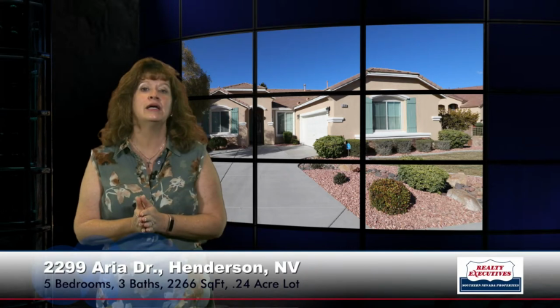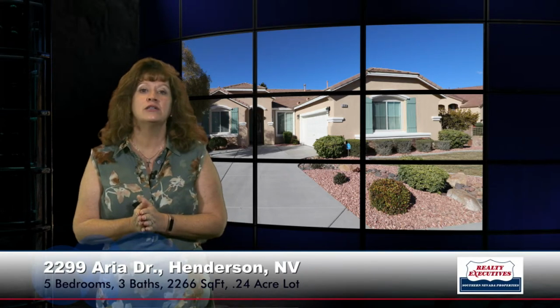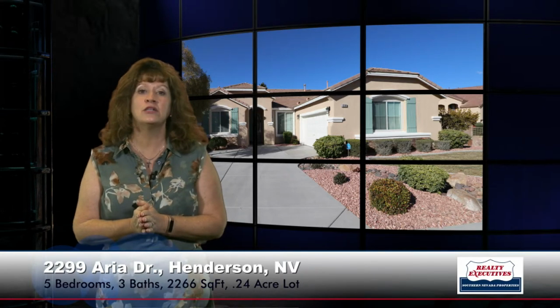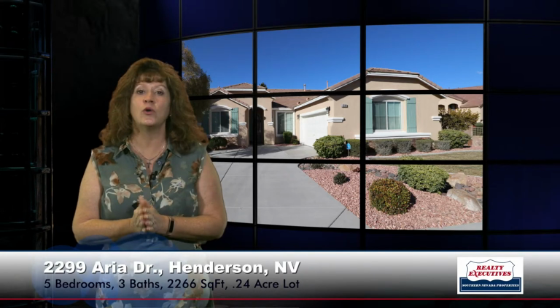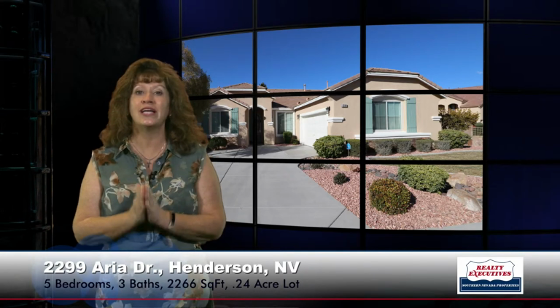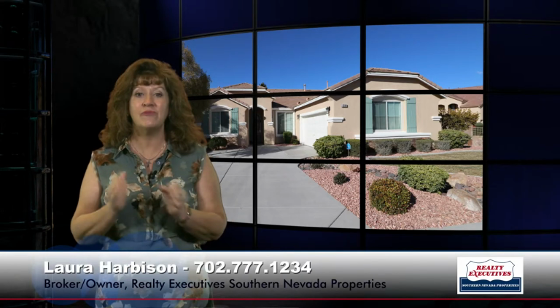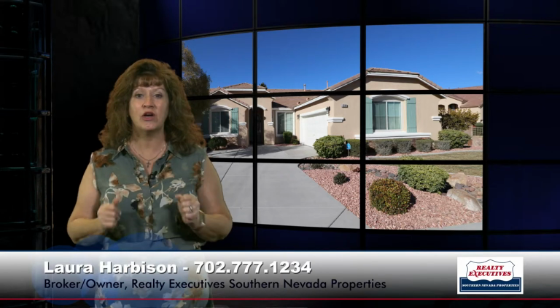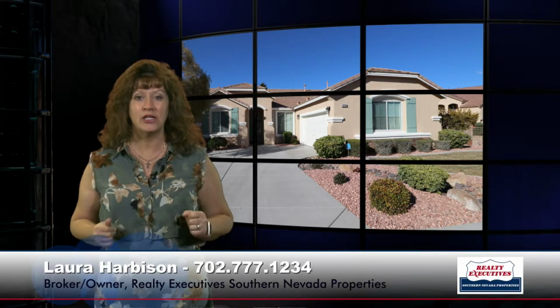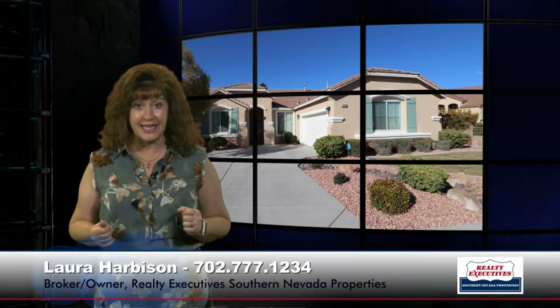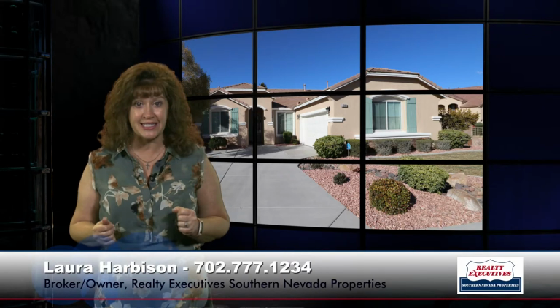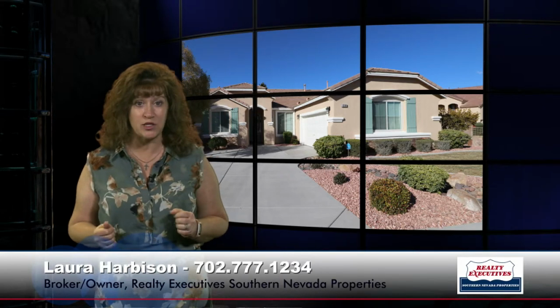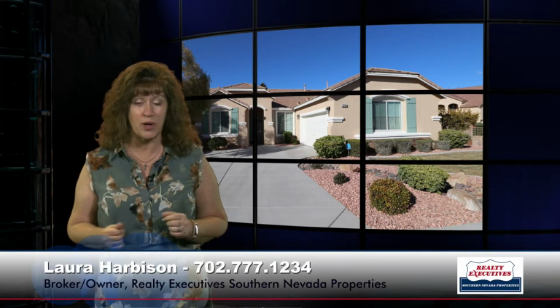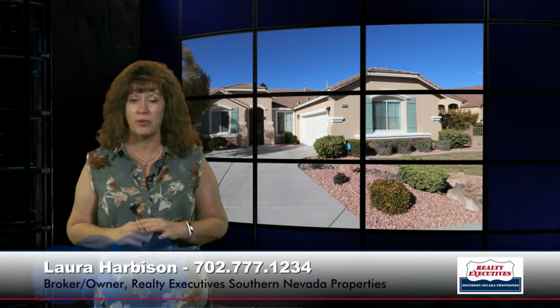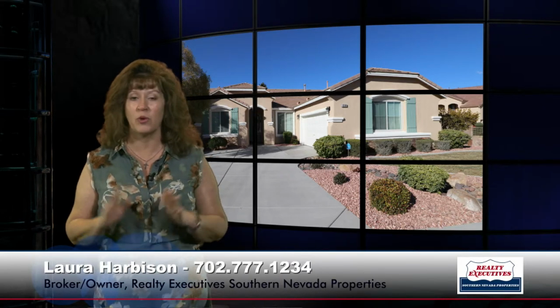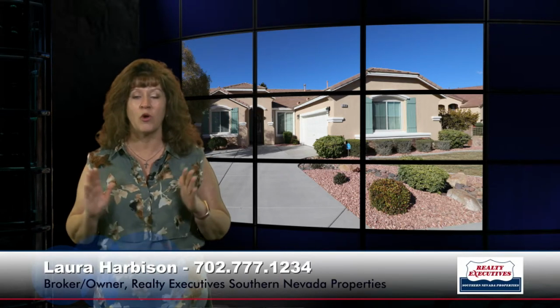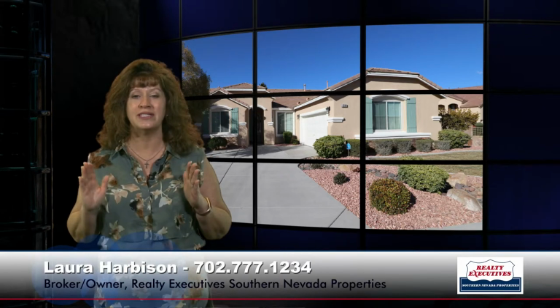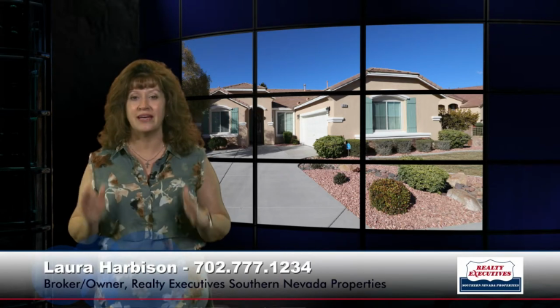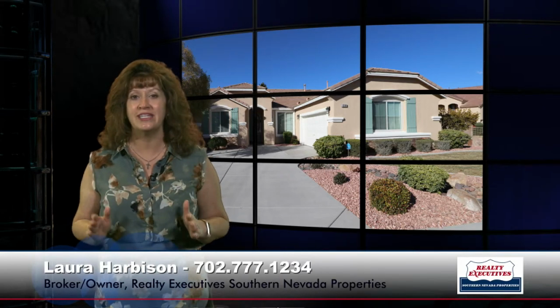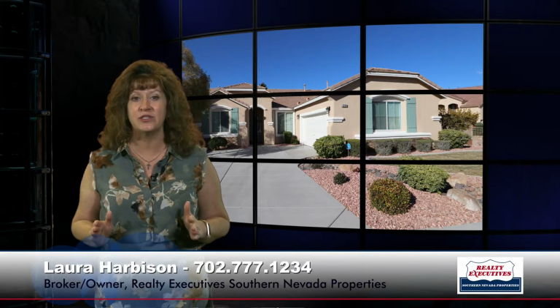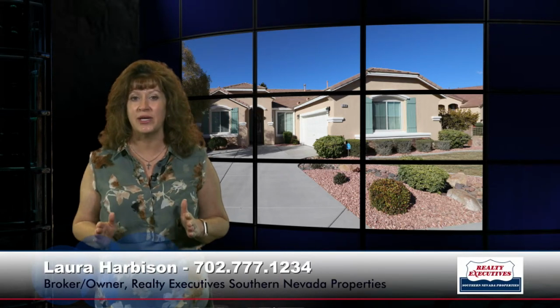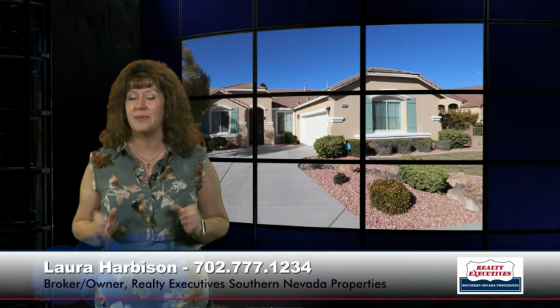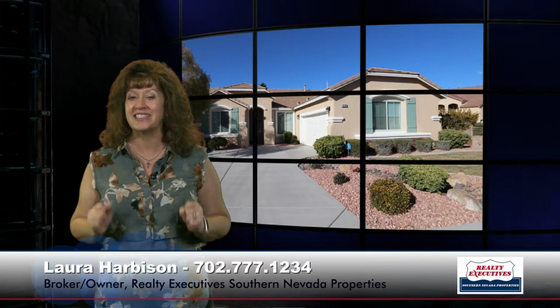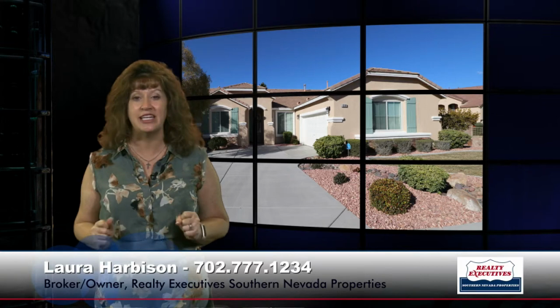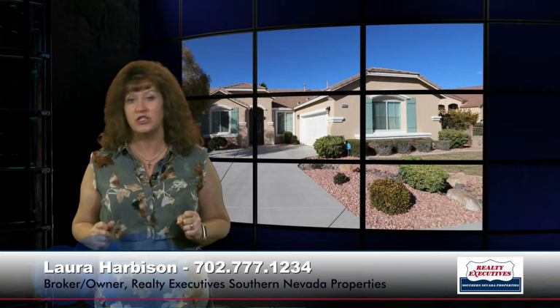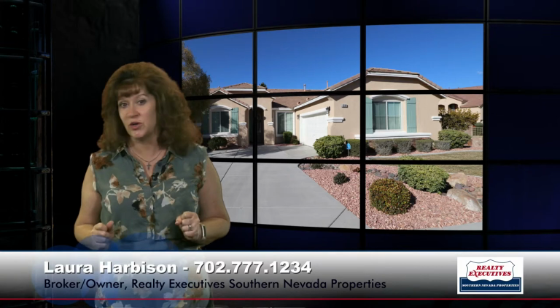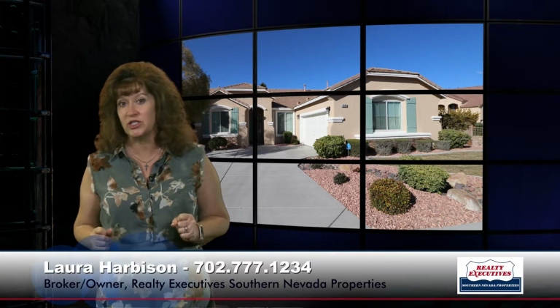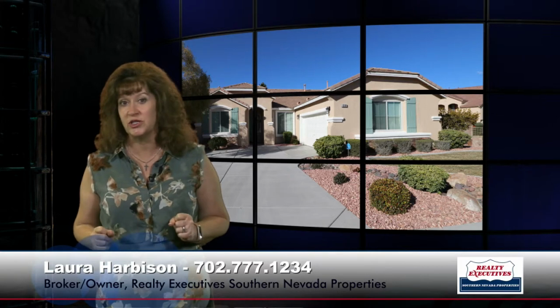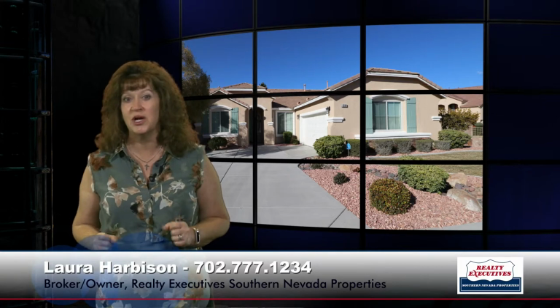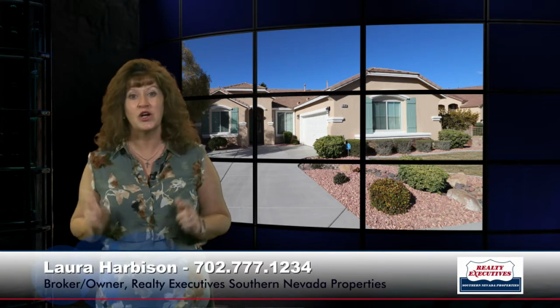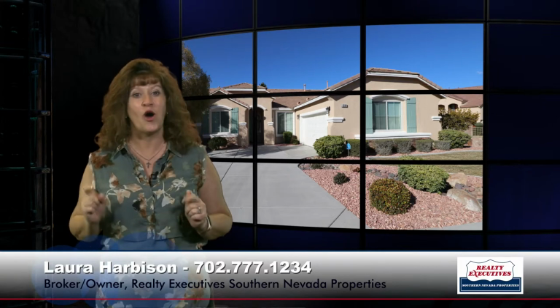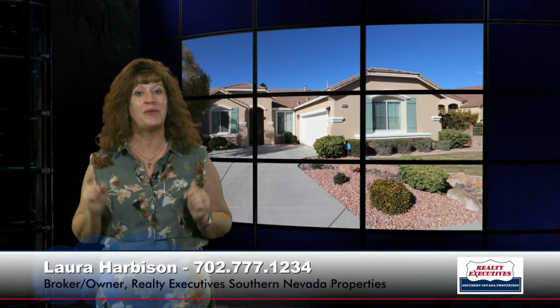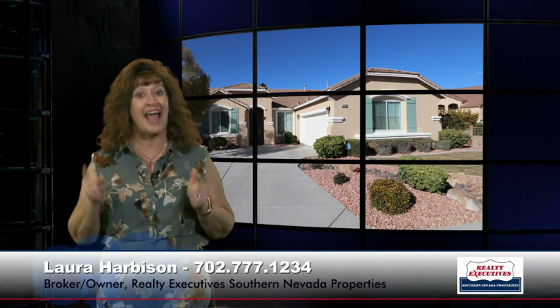So give me a call today to see this property. We're open seven days a week. I'm excited to show it to you. Call me now.